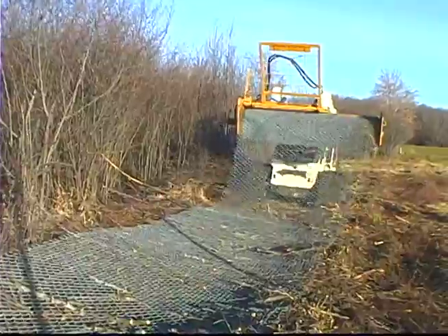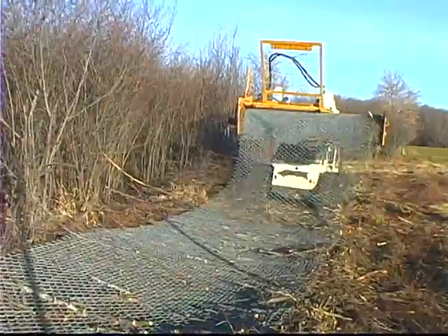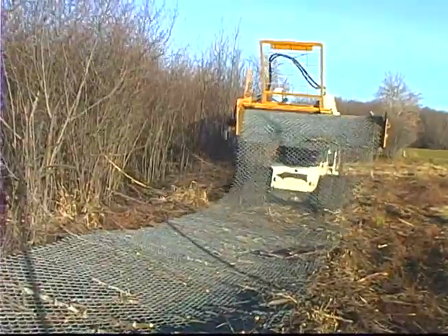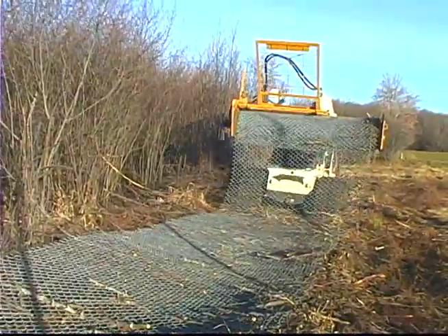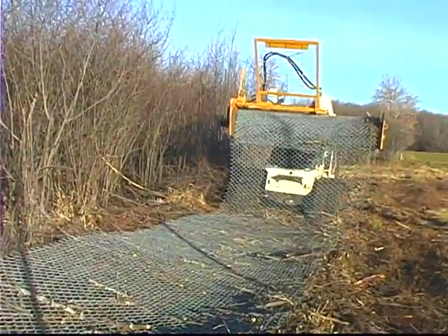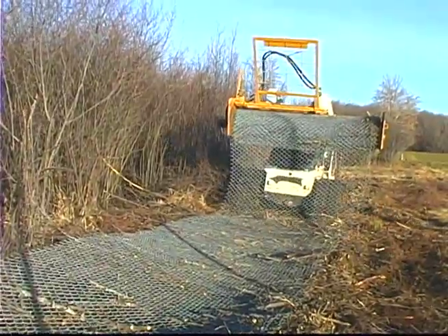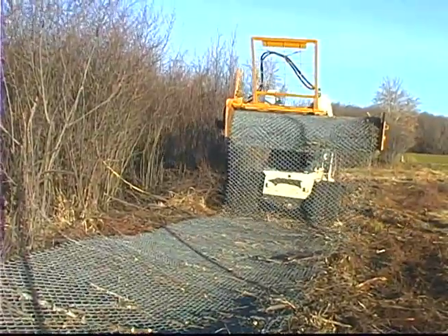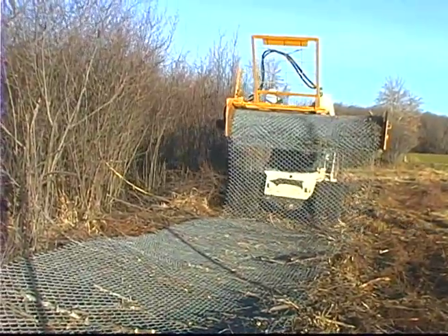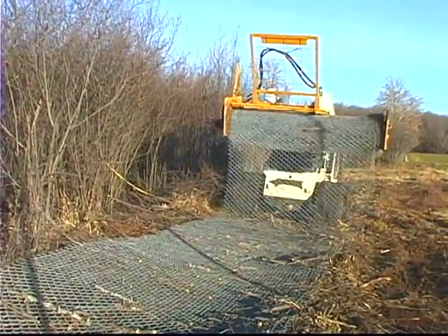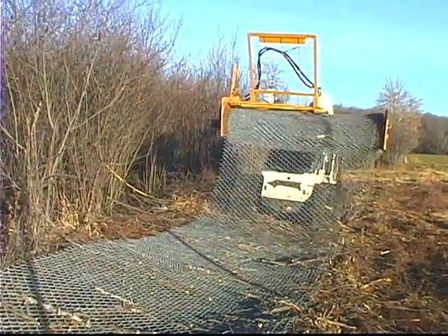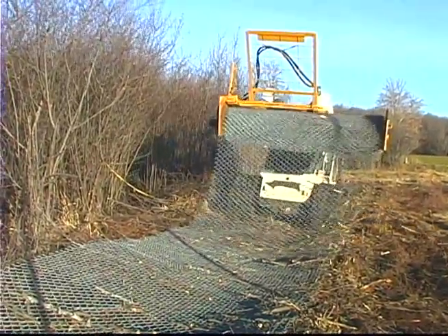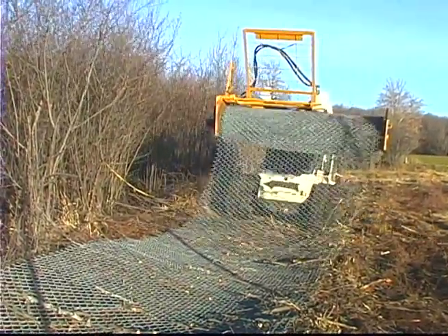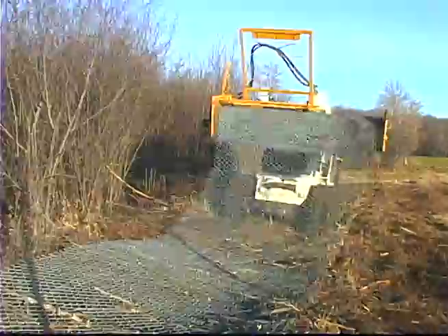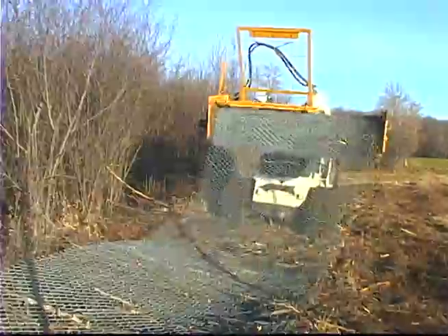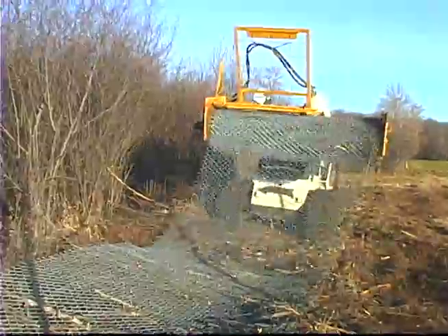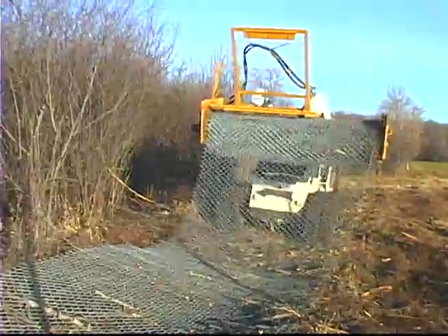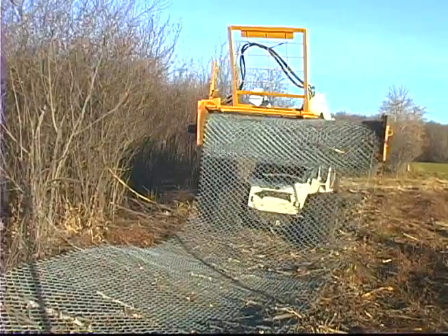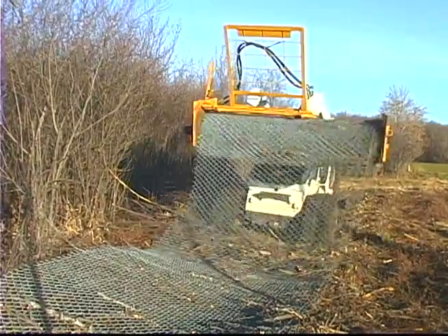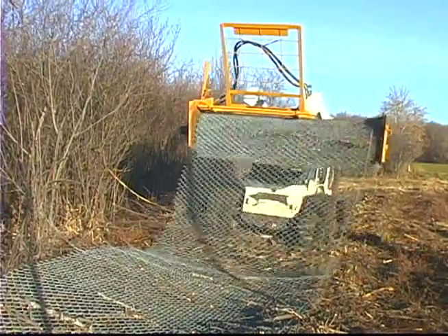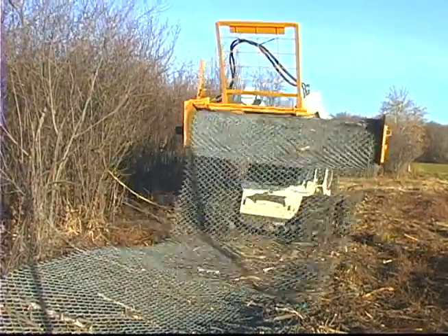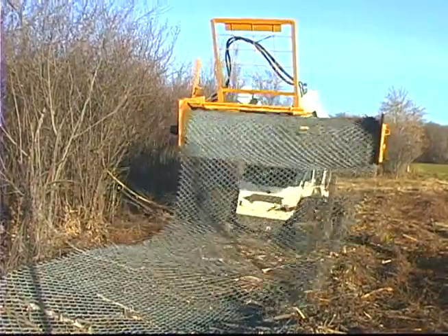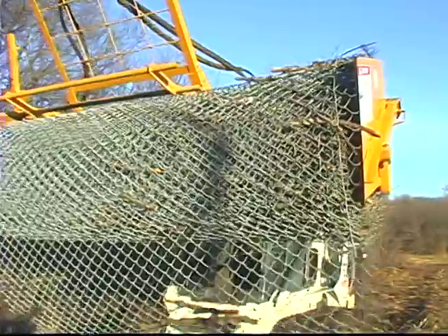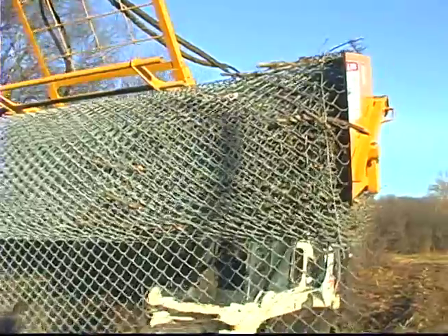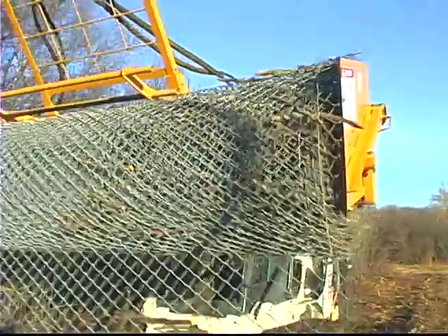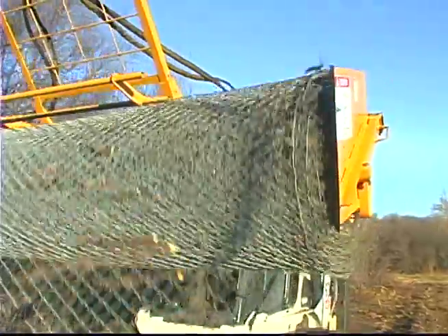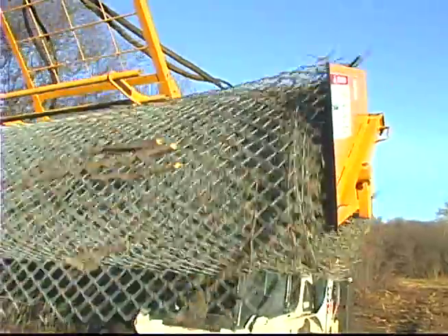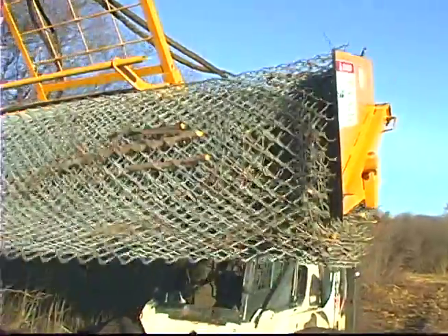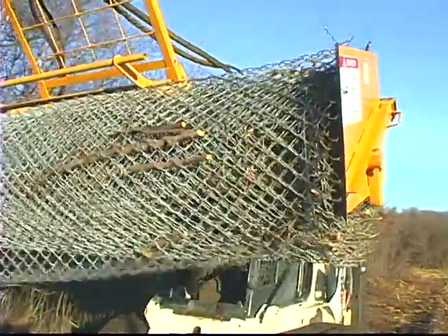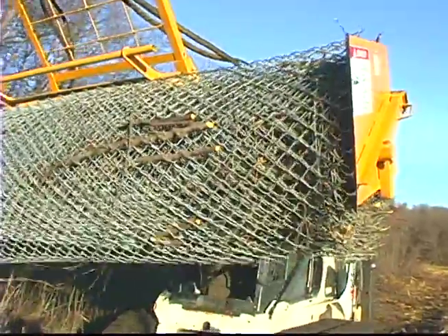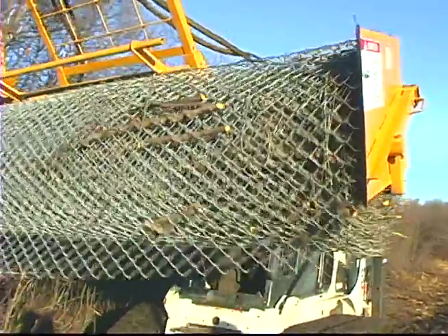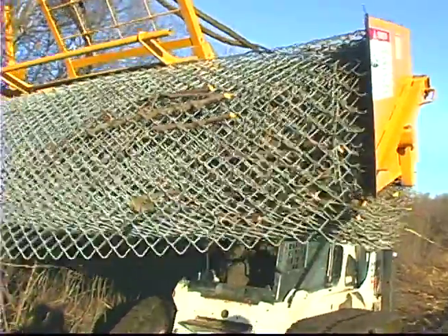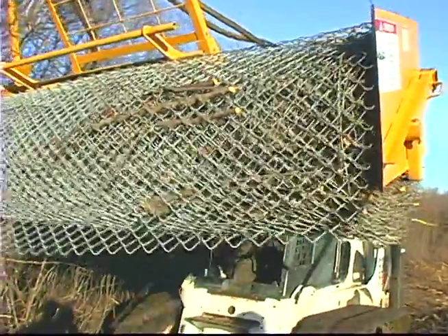The rapid roller will roll it up pretty darn quick. It doesn't take a foot — maybe 30 to 40 seconds to roll up a roll.